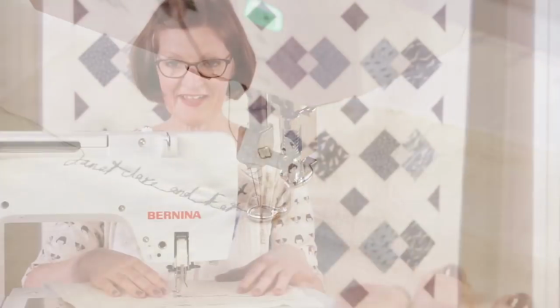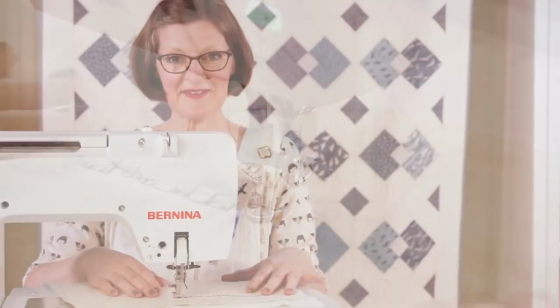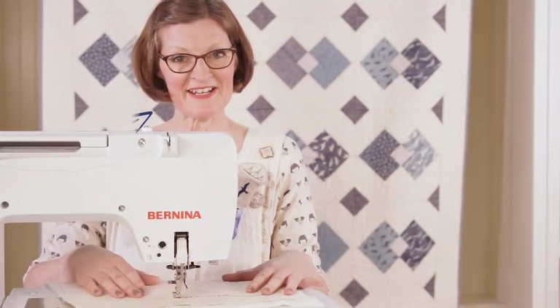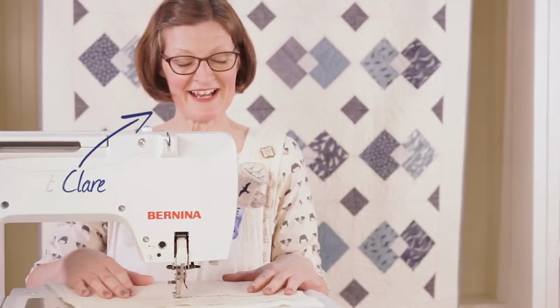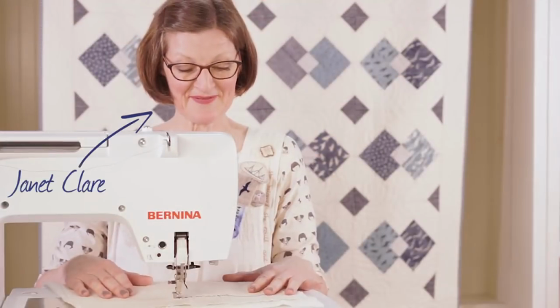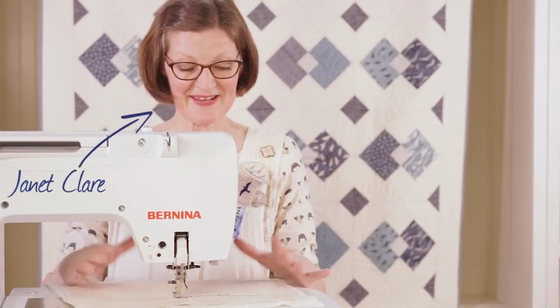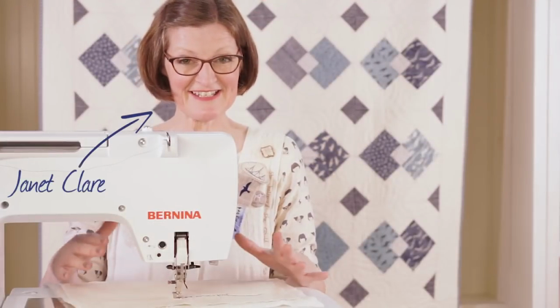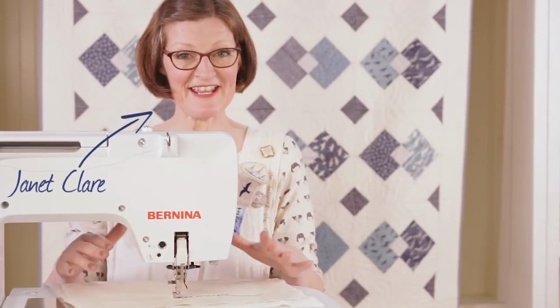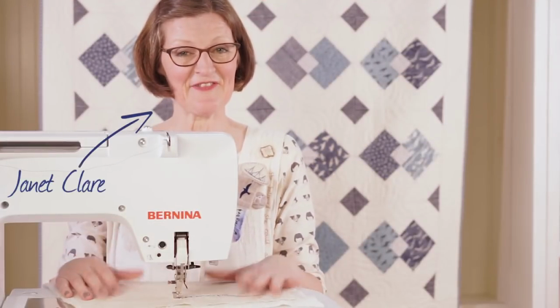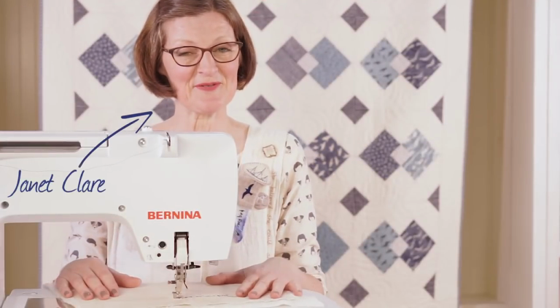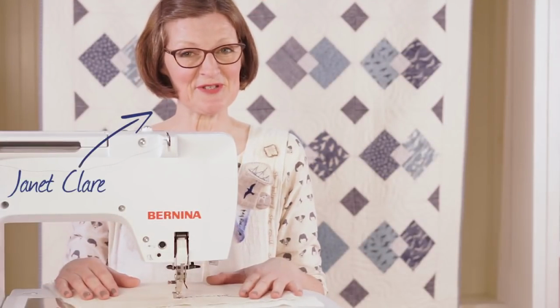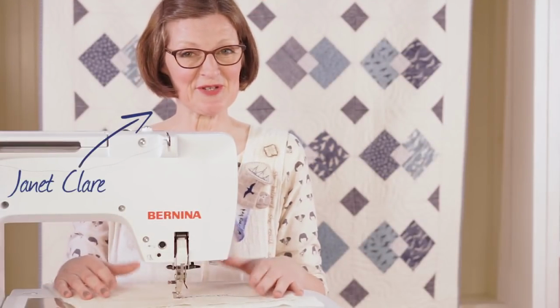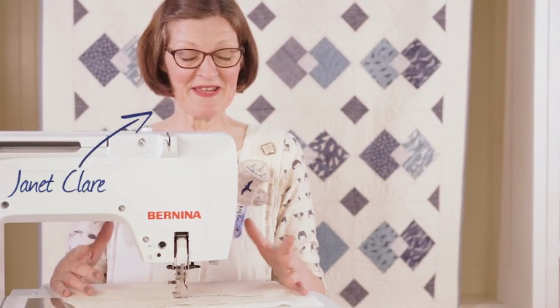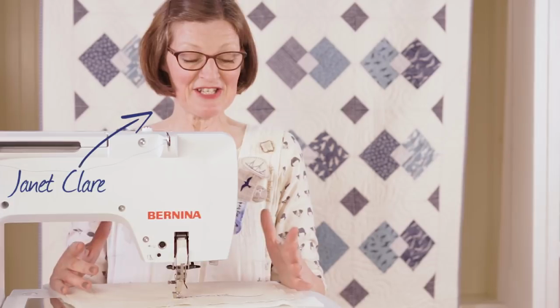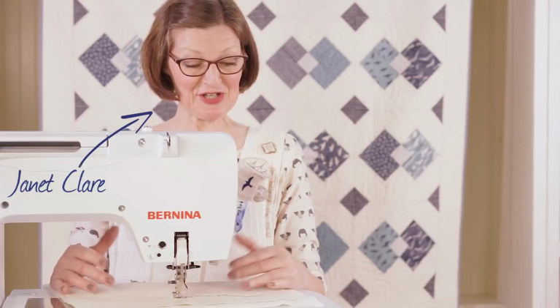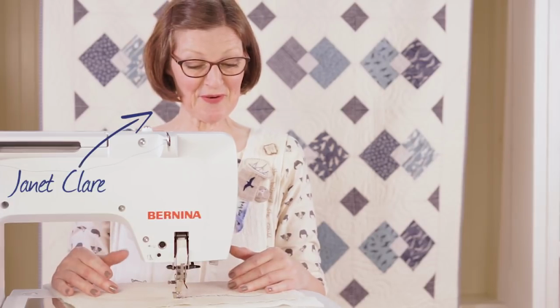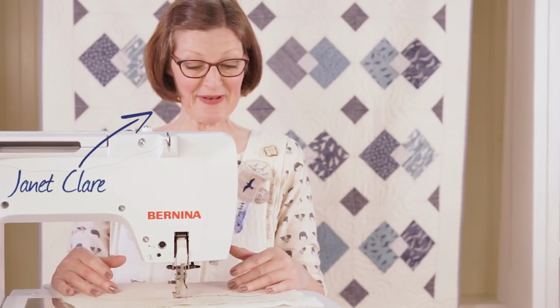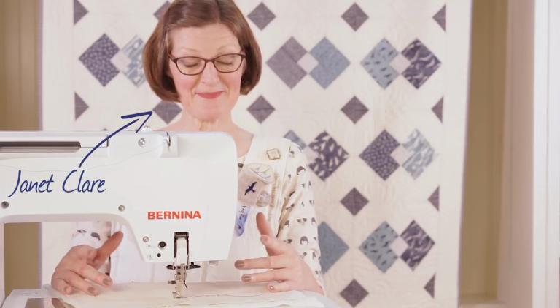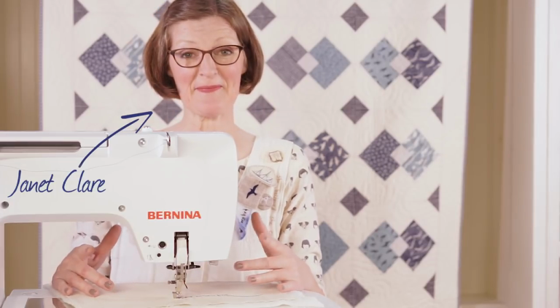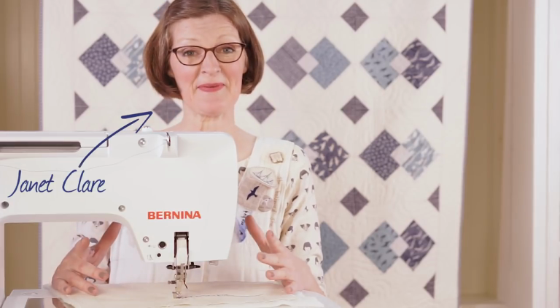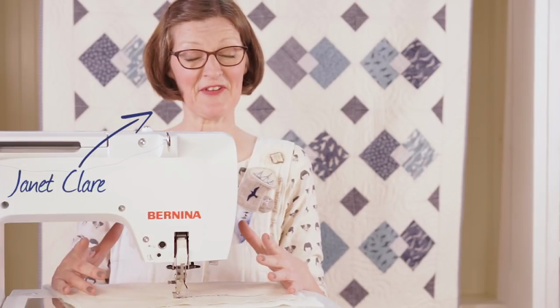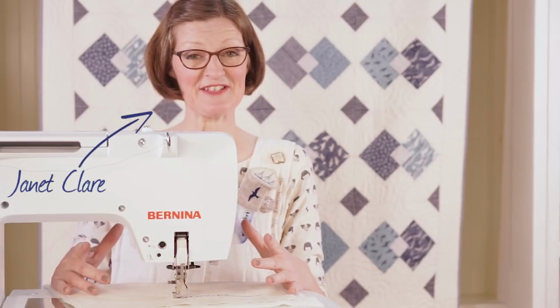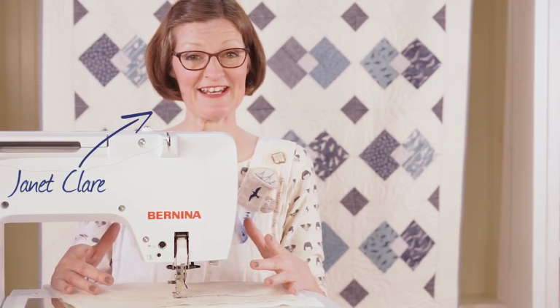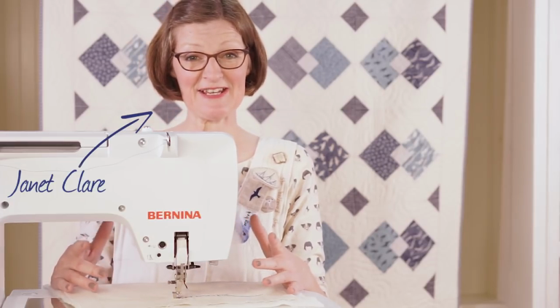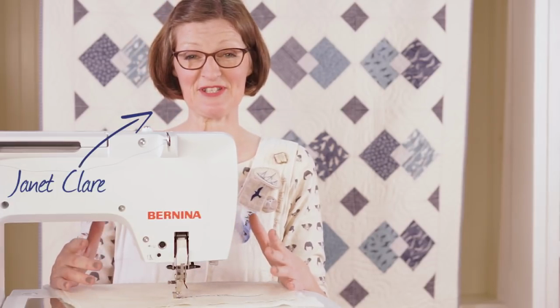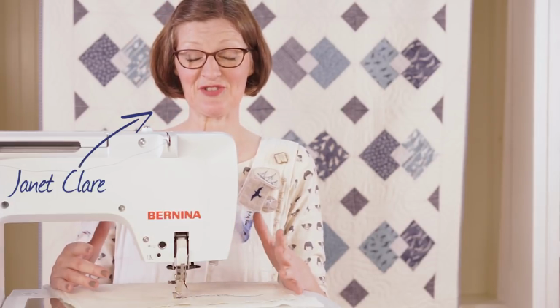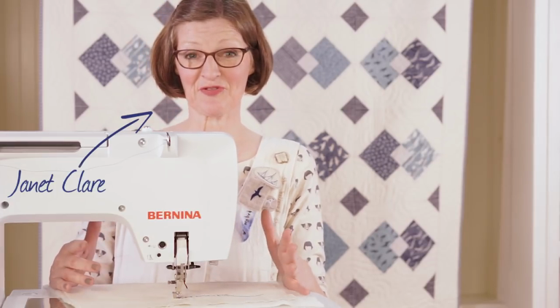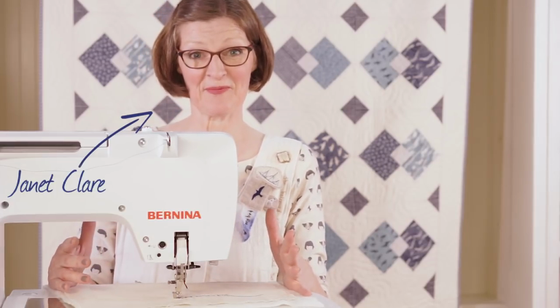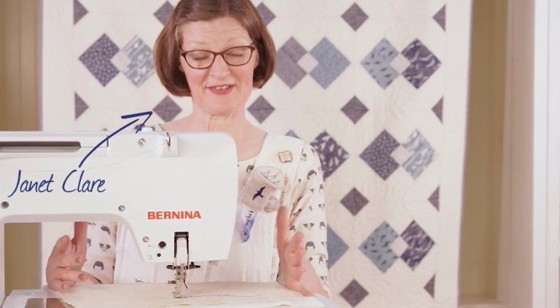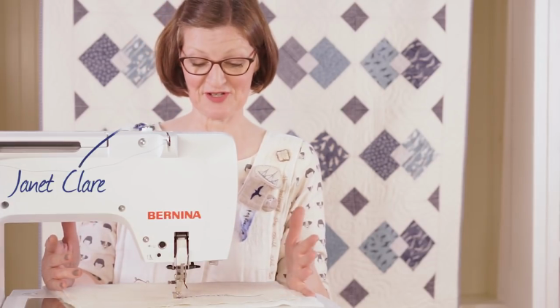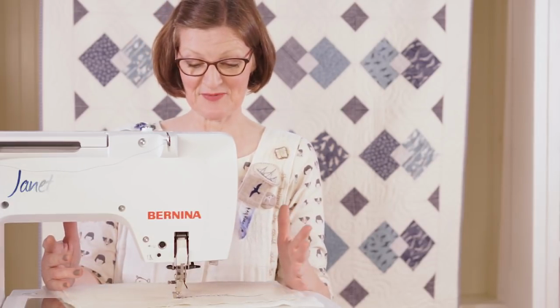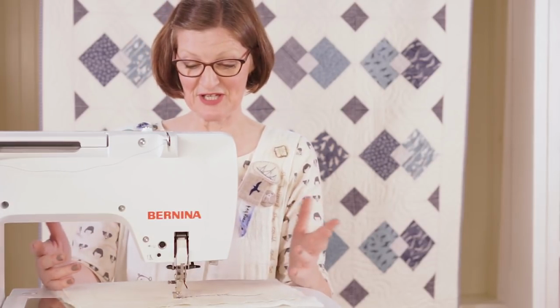Hi, I'm Janet Clare. I'm here today at the Fat Quarter Shop to show you a little bit about my favorite technique, which is drawing with your sewing machine.